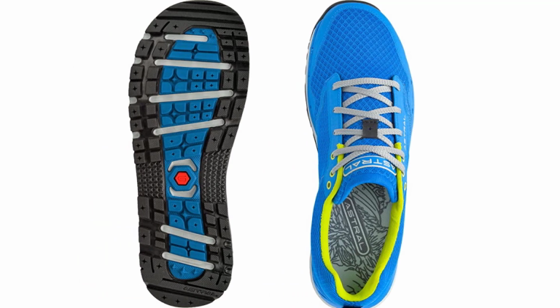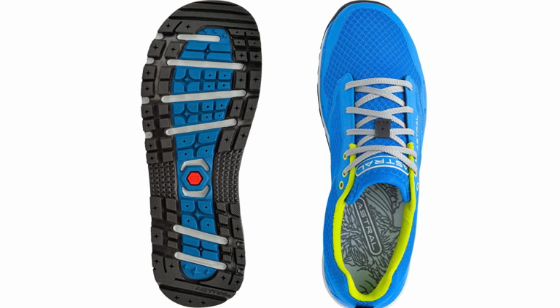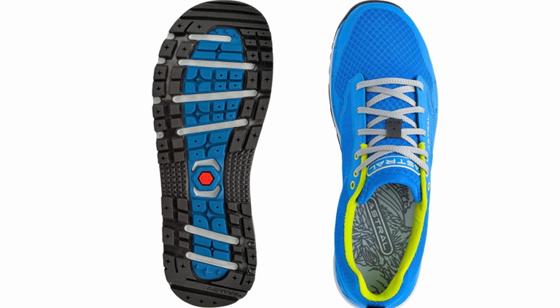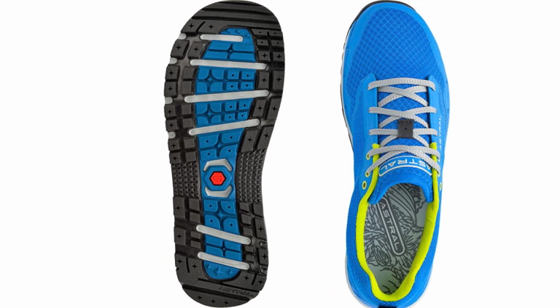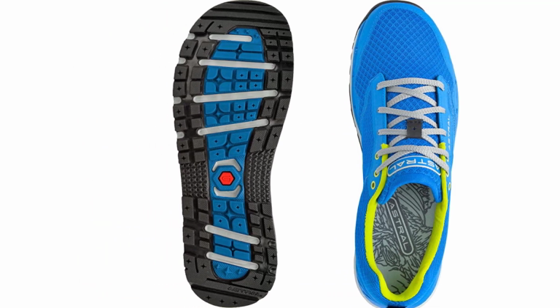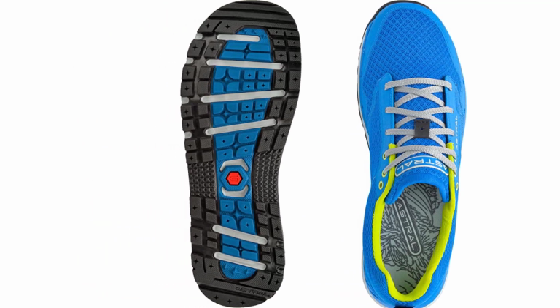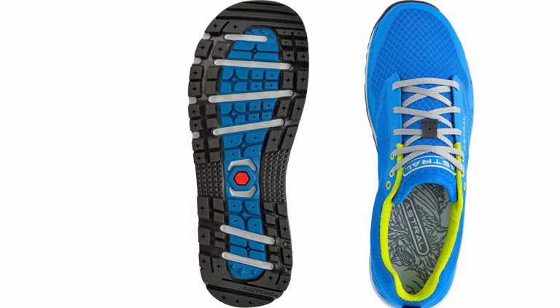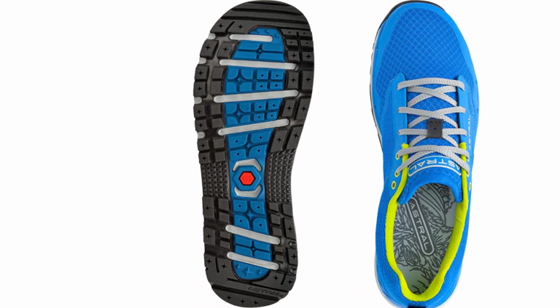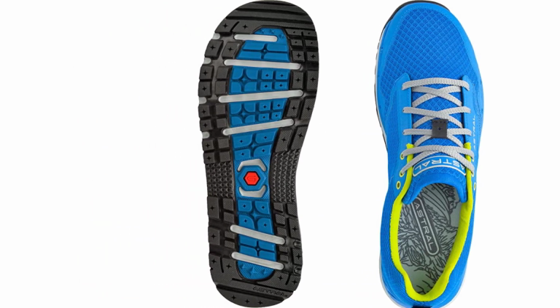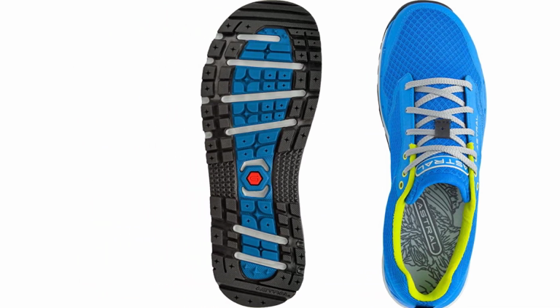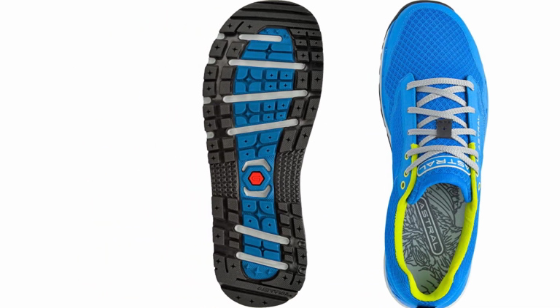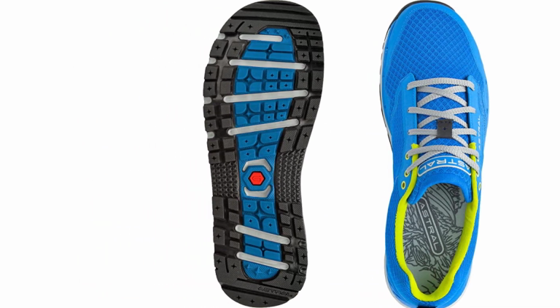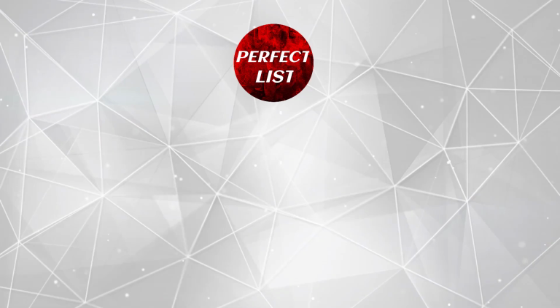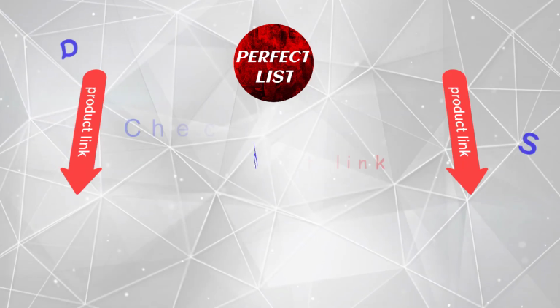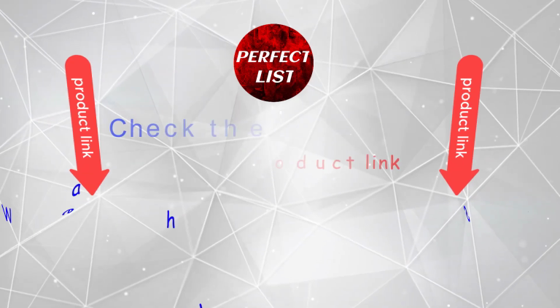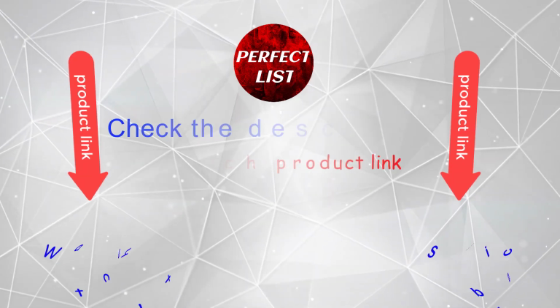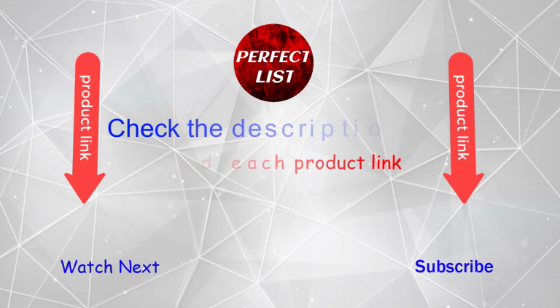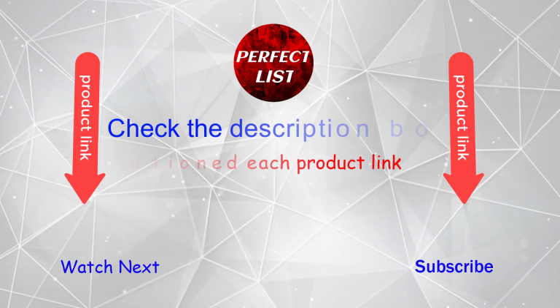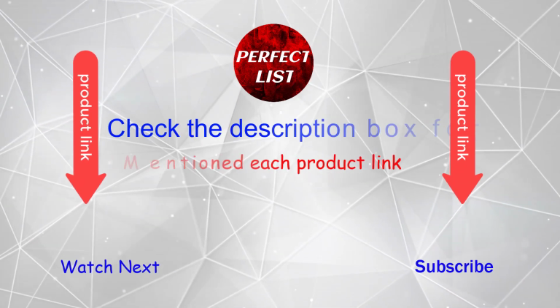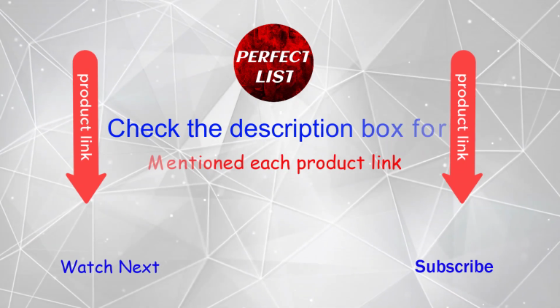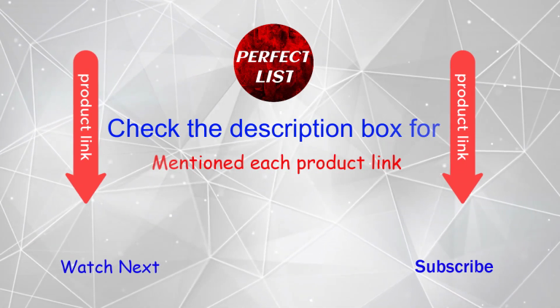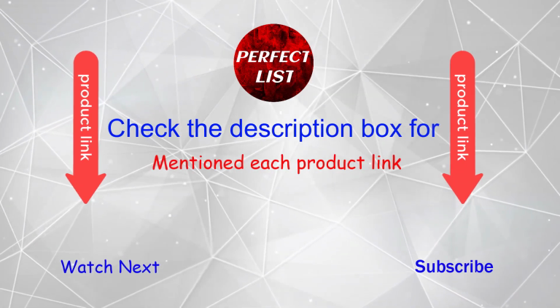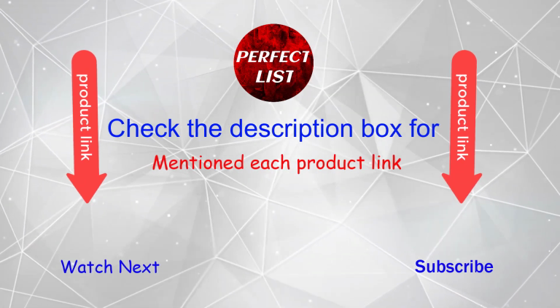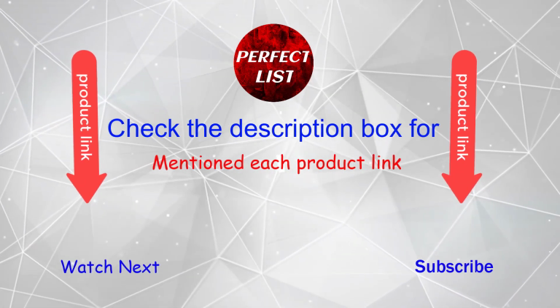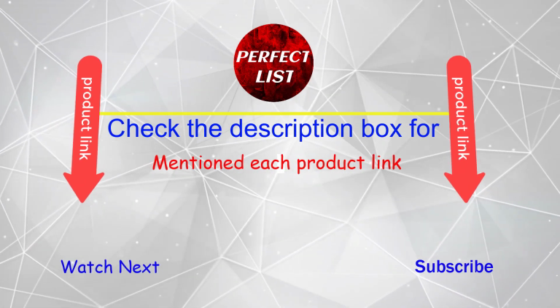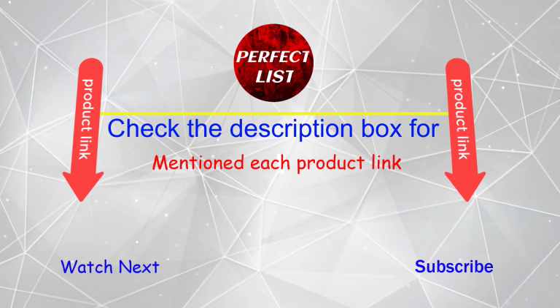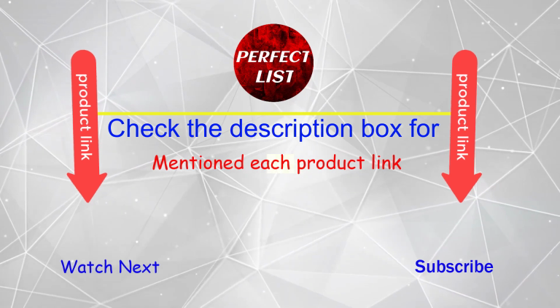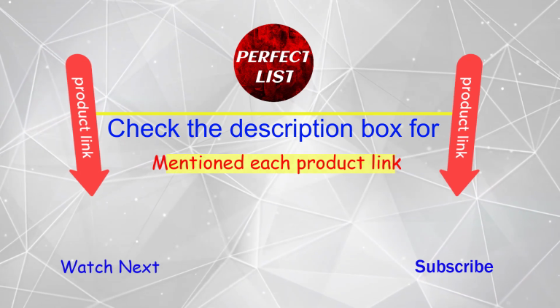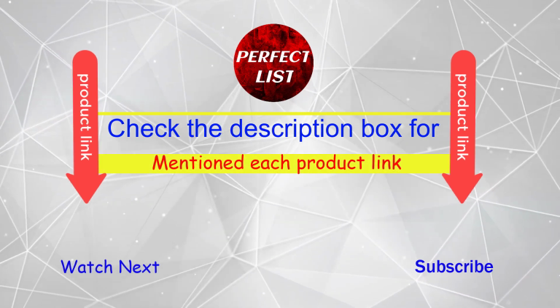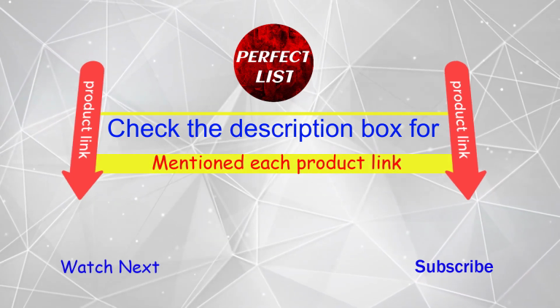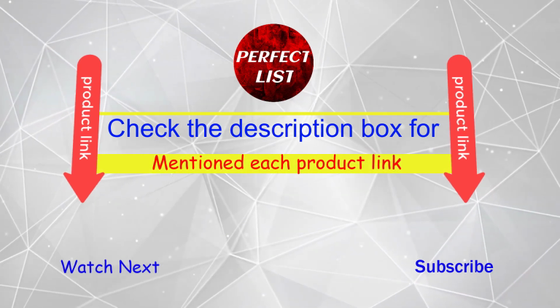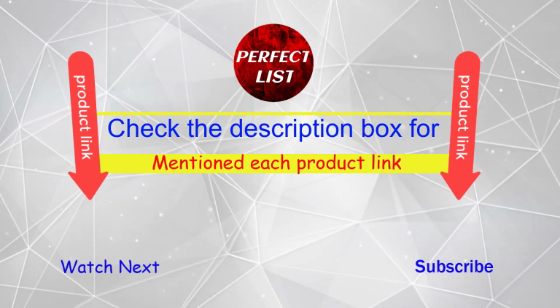If you want to know the price and other information, be sure to check my description. Watch the video without wasting any time.